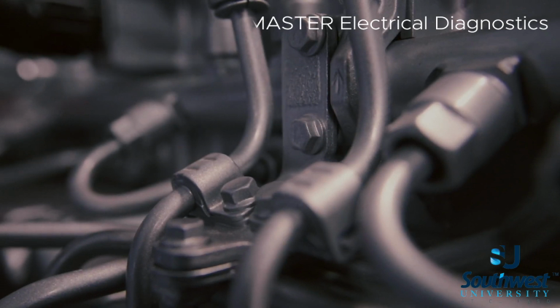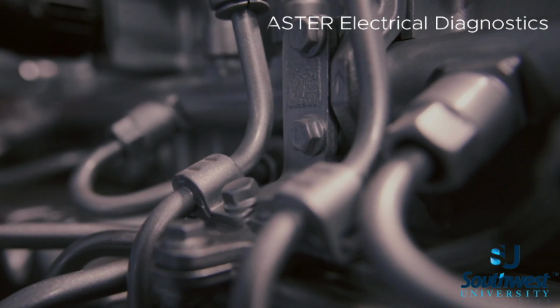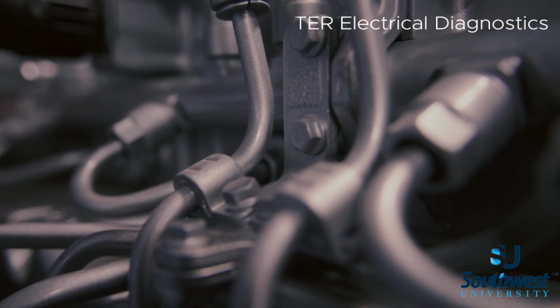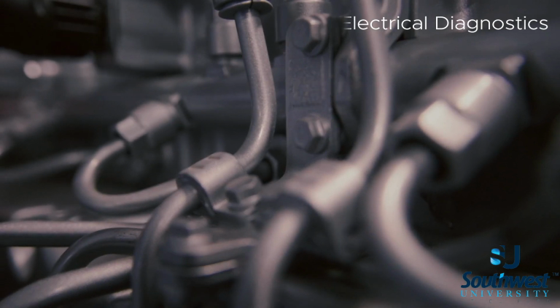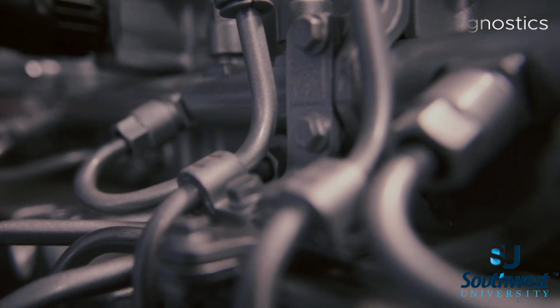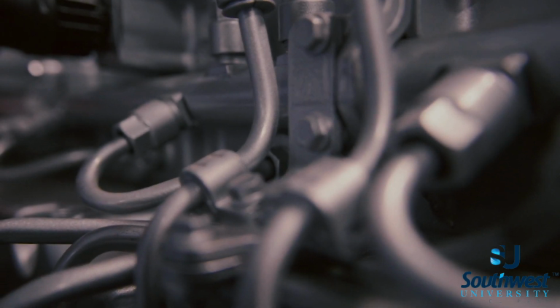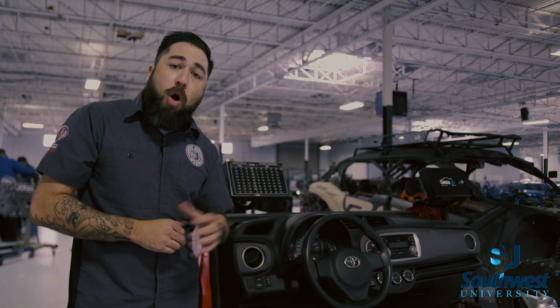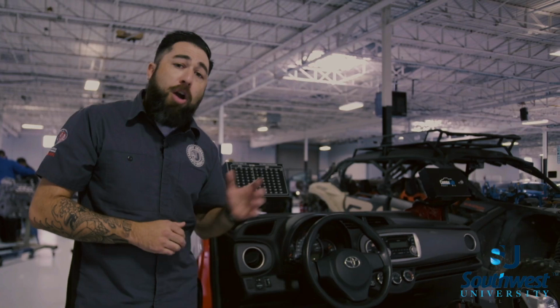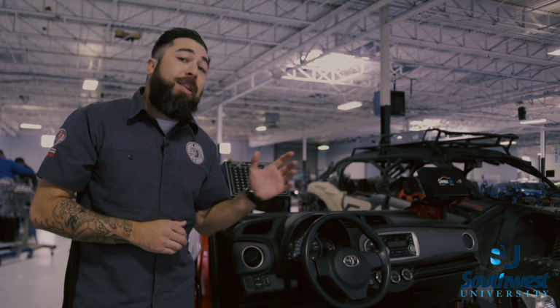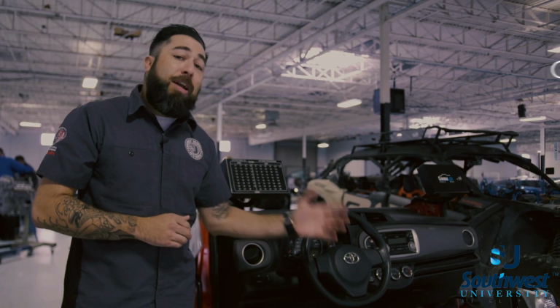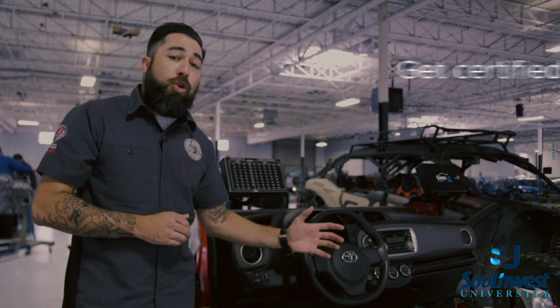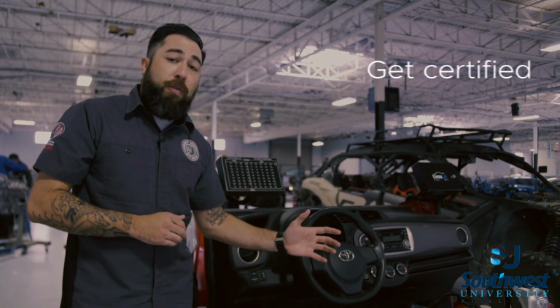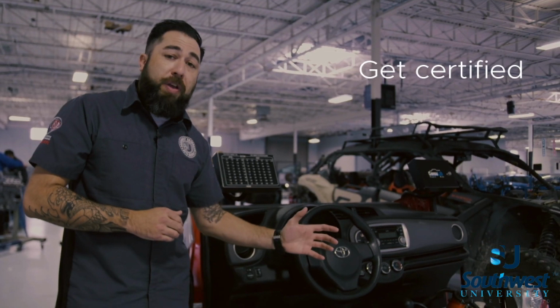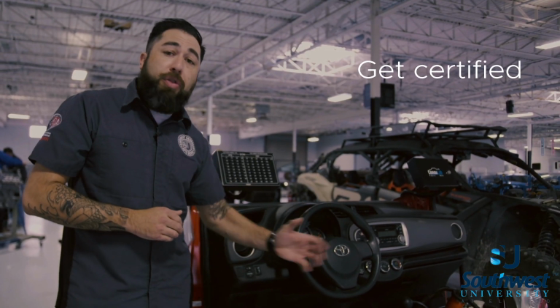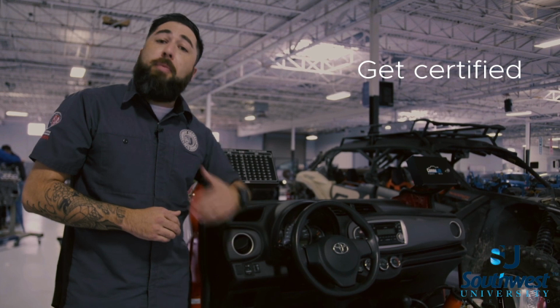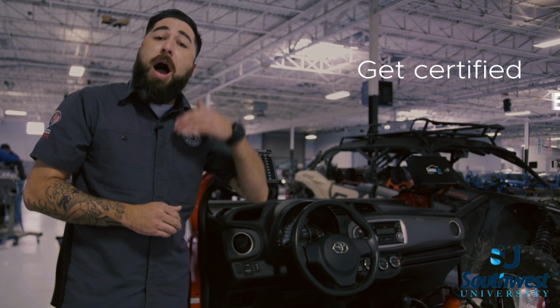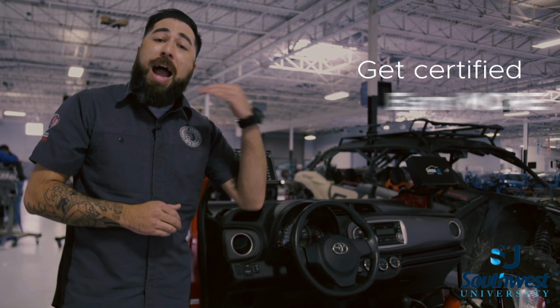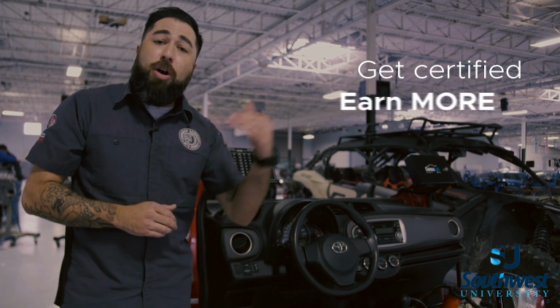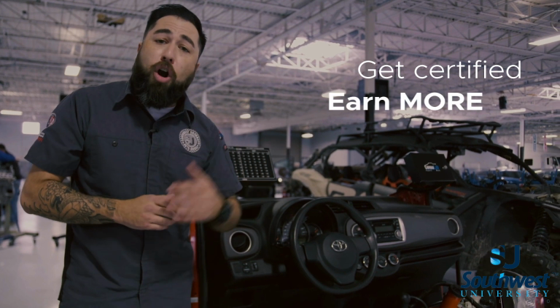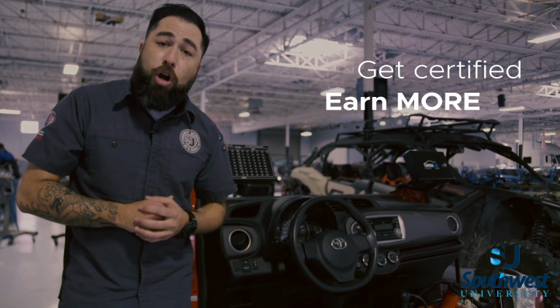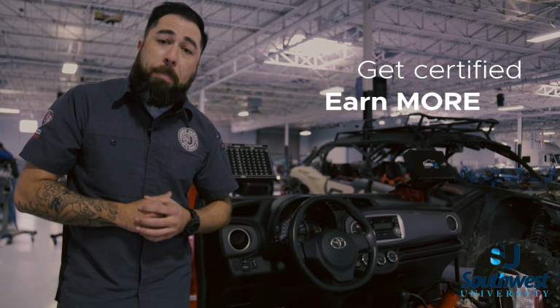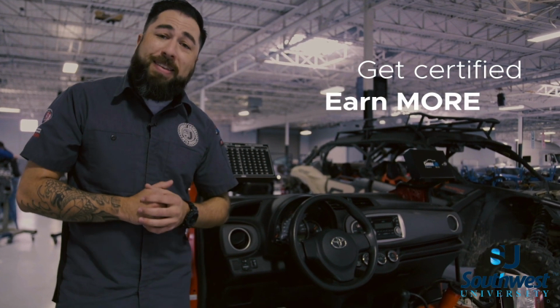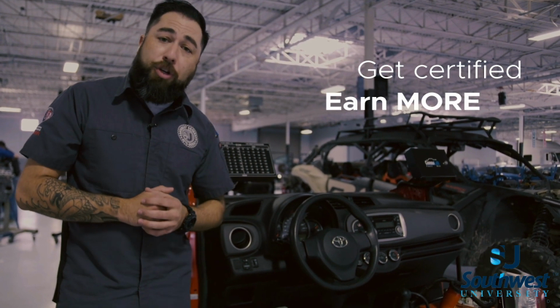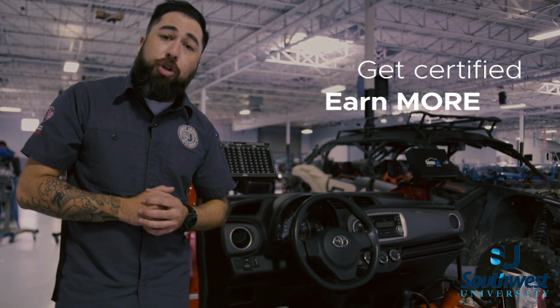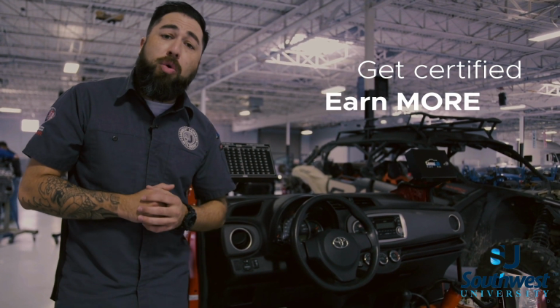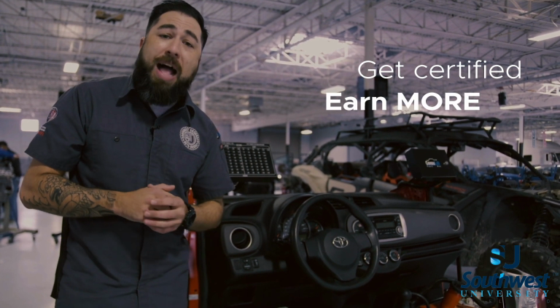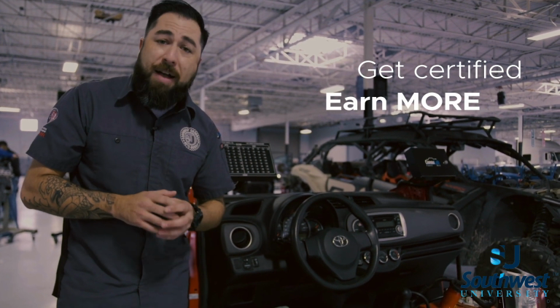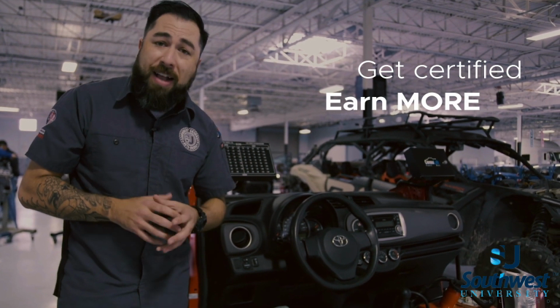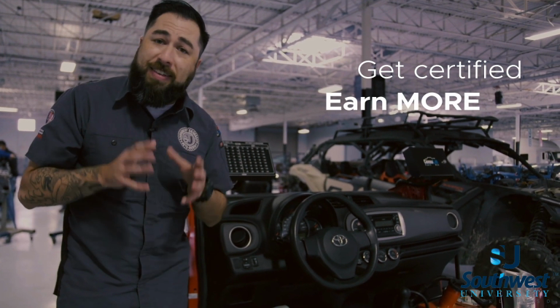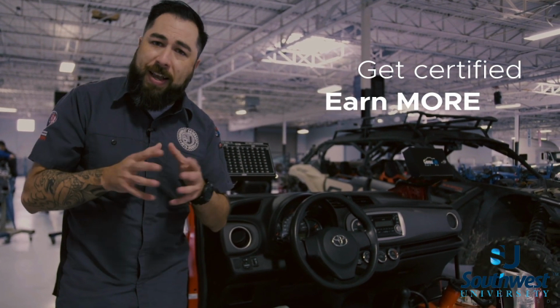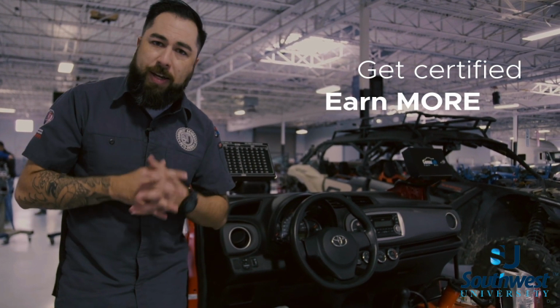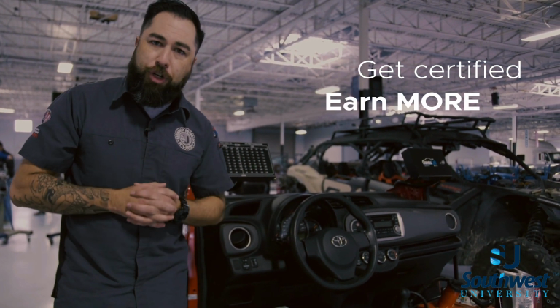Because the stronger you are in the electrical field, the higher earning potential you will have as a technician.